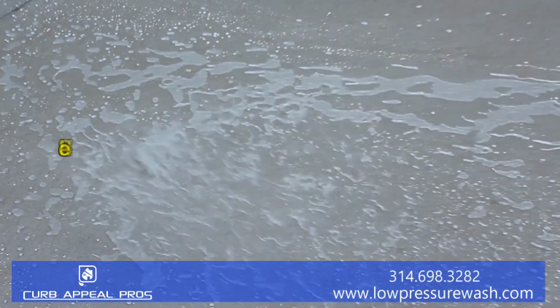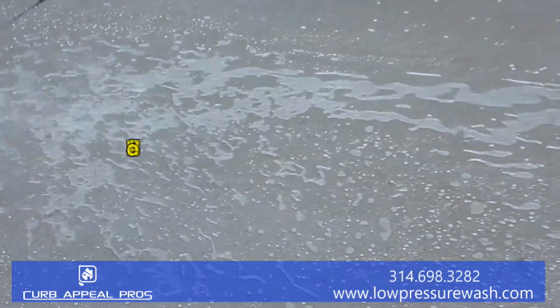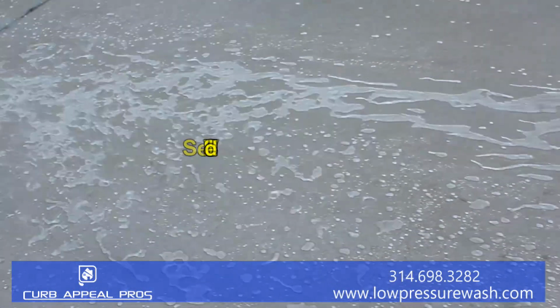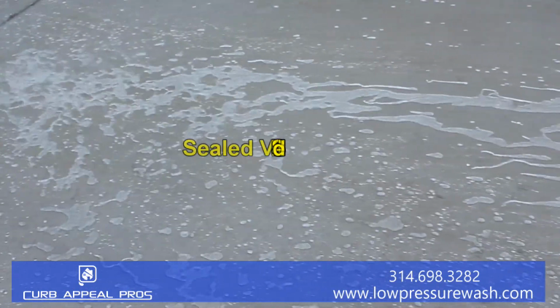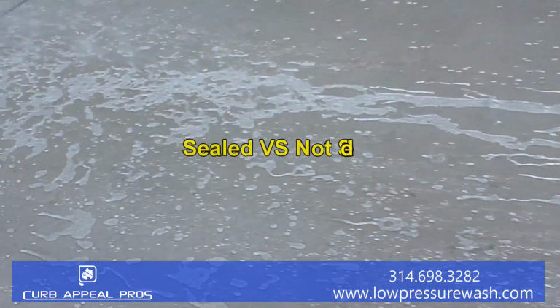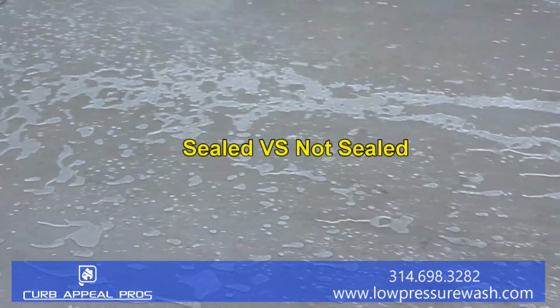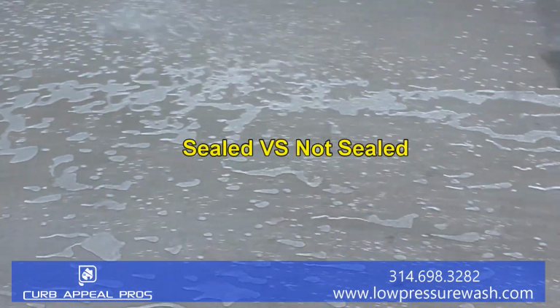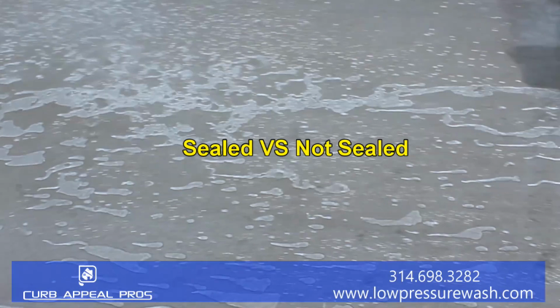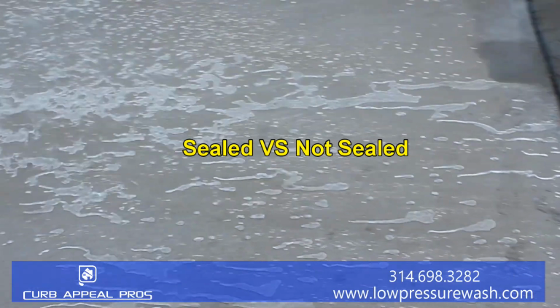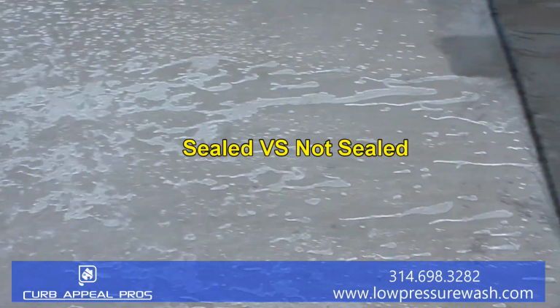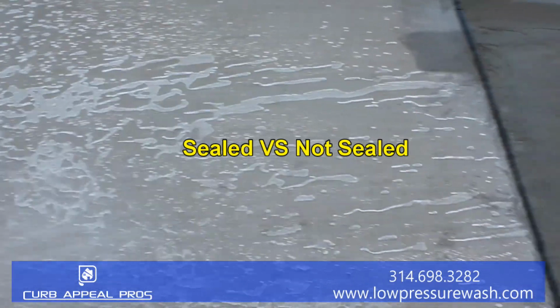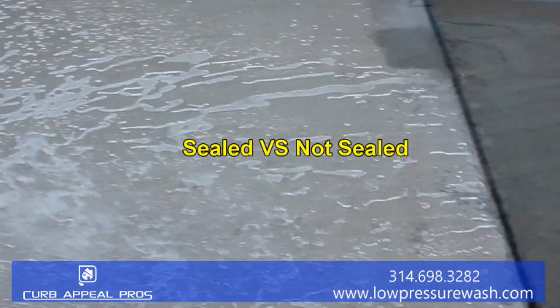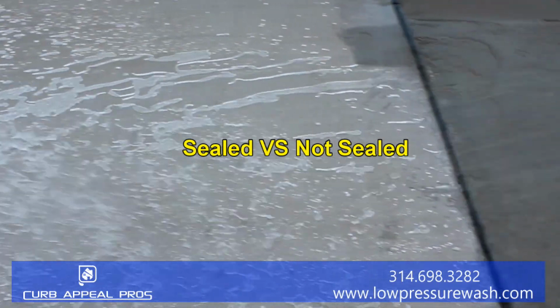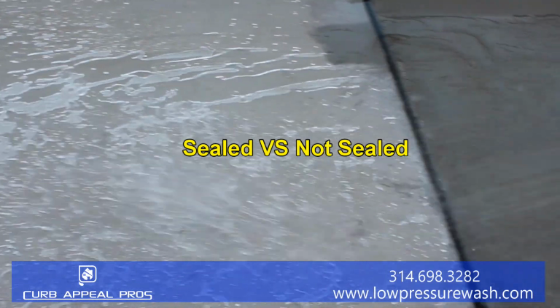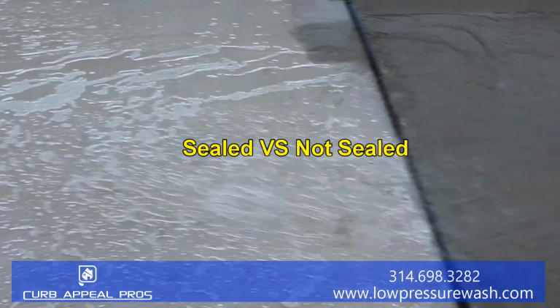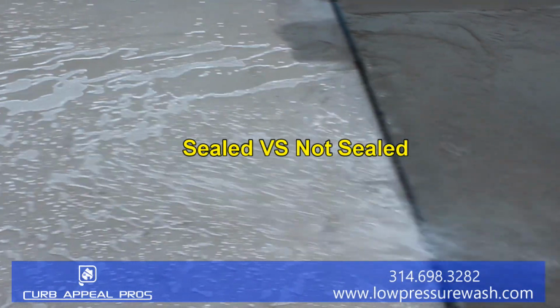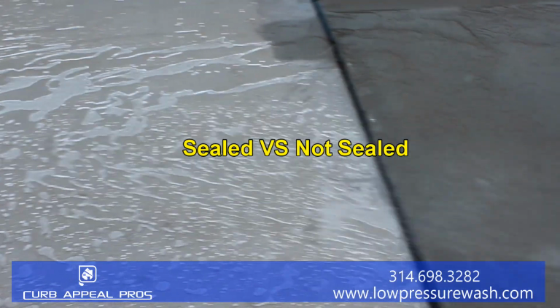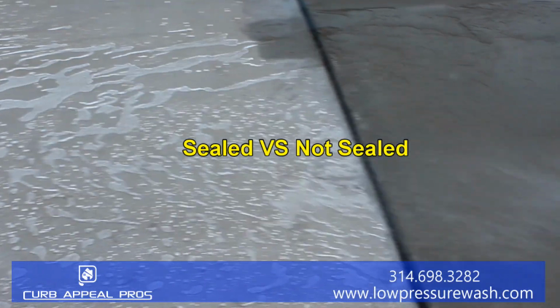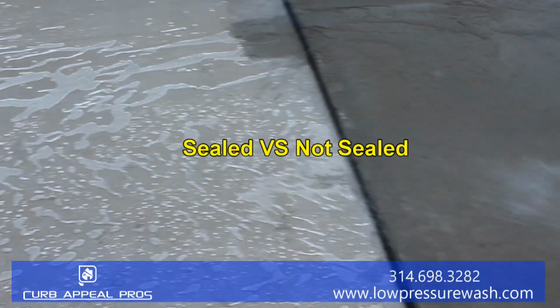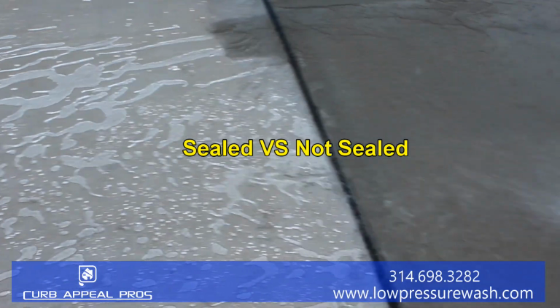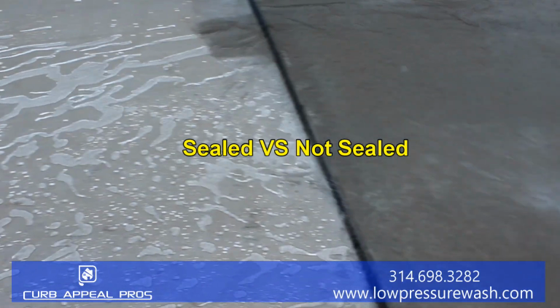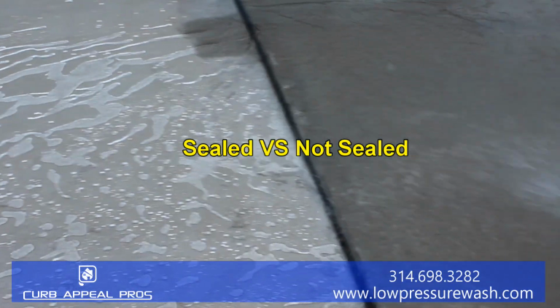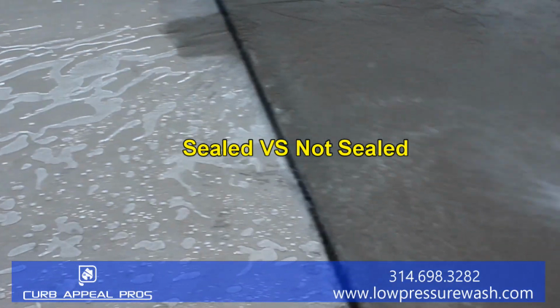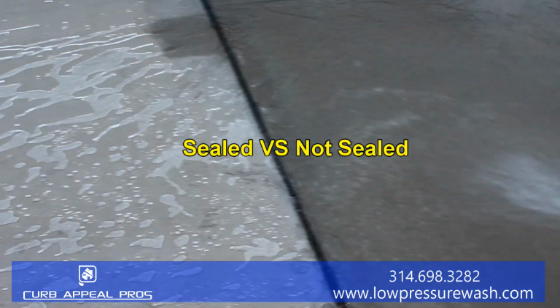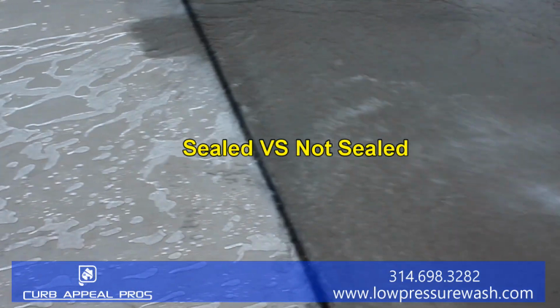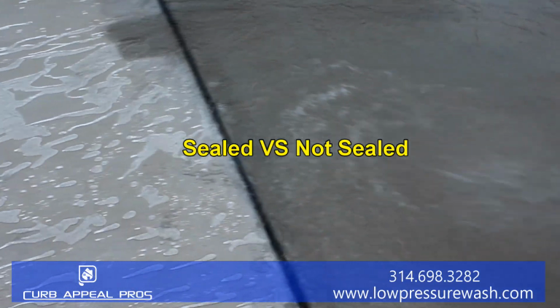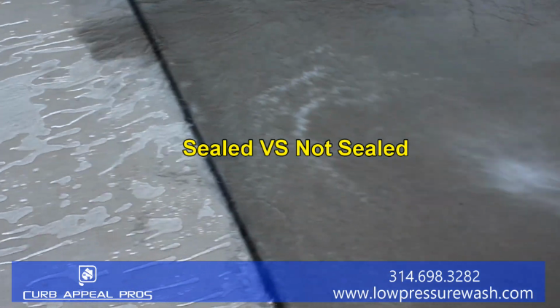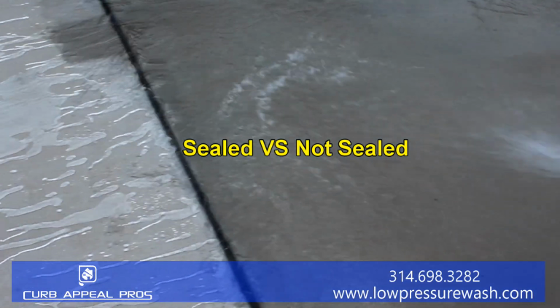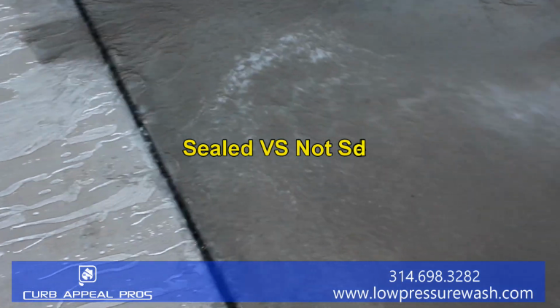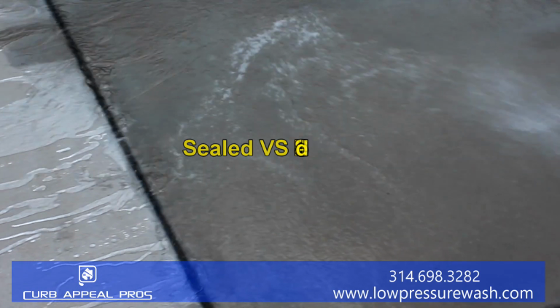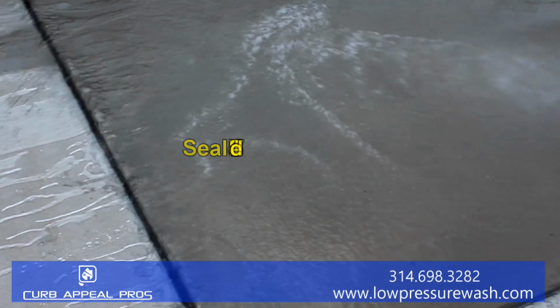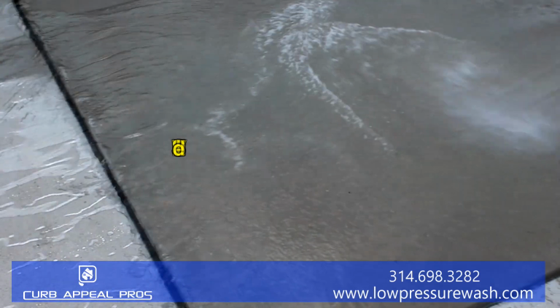Here's an example of sealed and not sealed concrete. On the left hand side you can see the water beating off the surface; on the right hand side it's penetrating into the concrete.